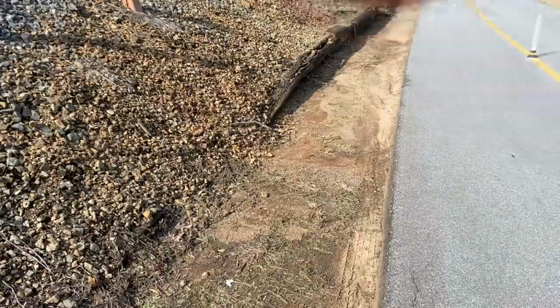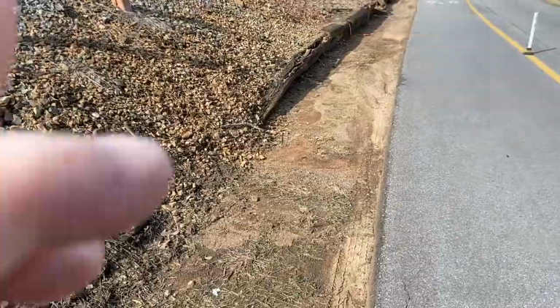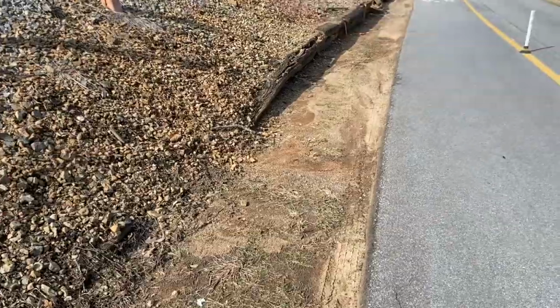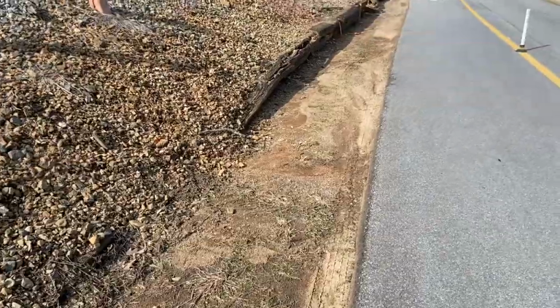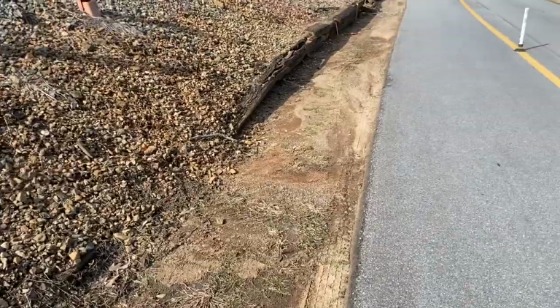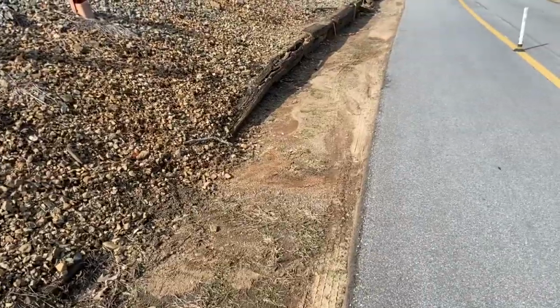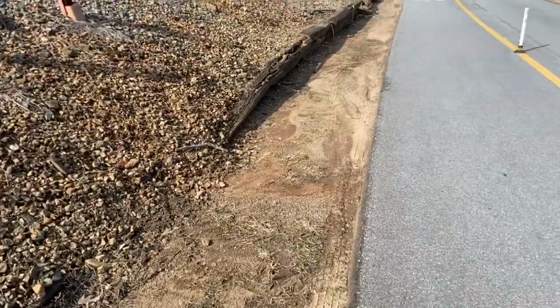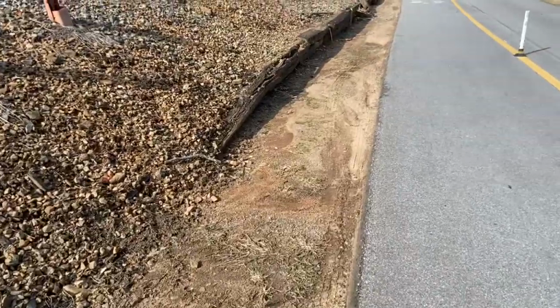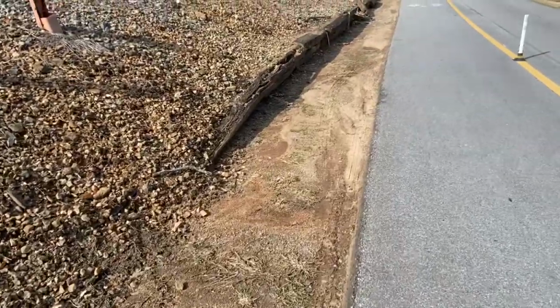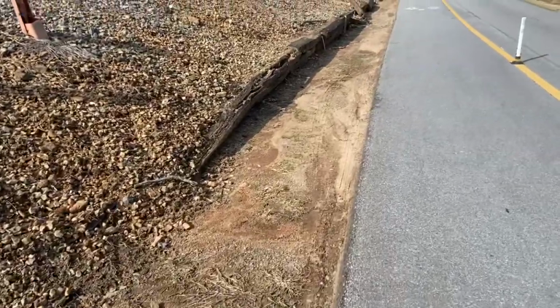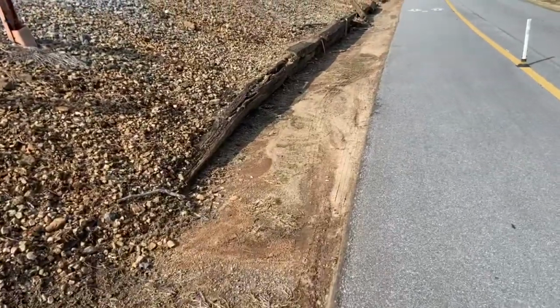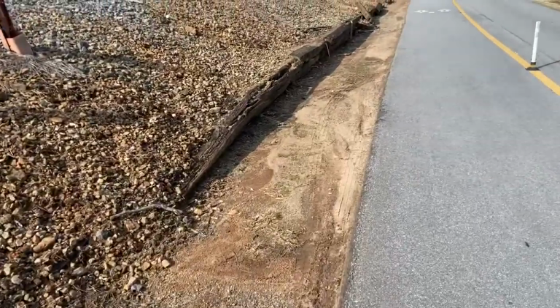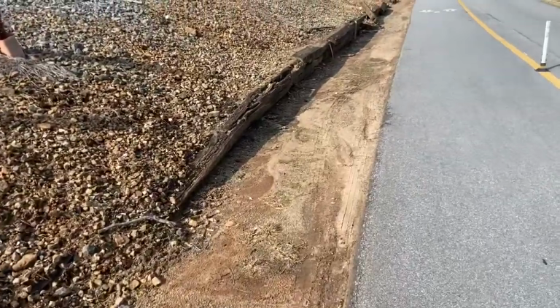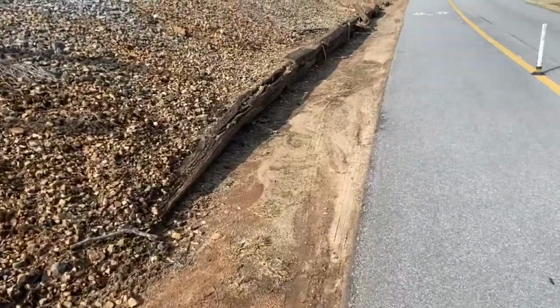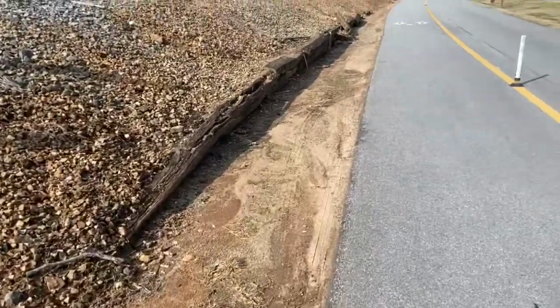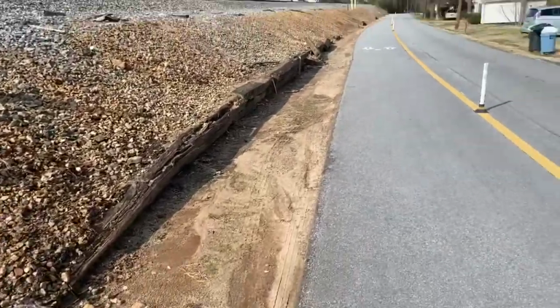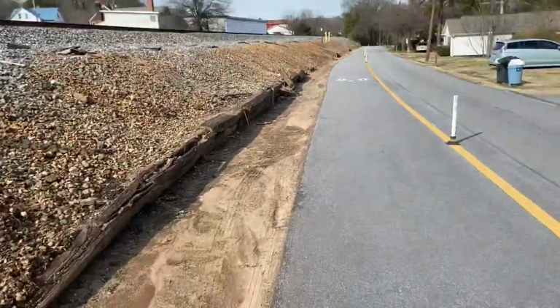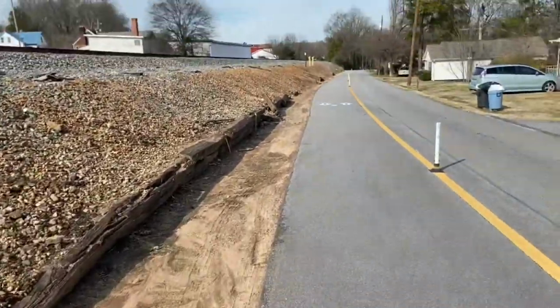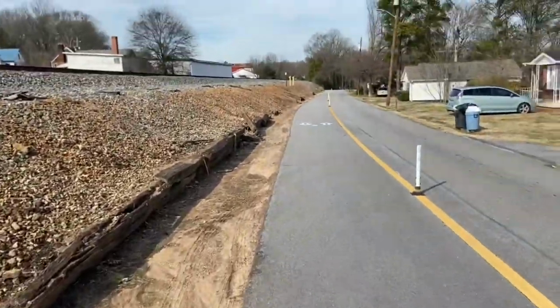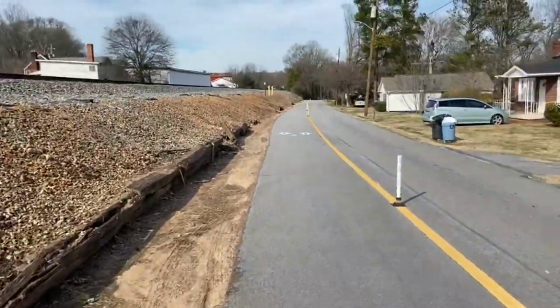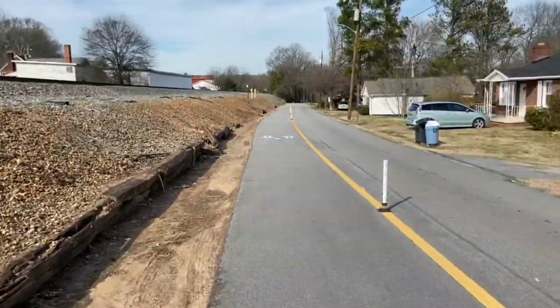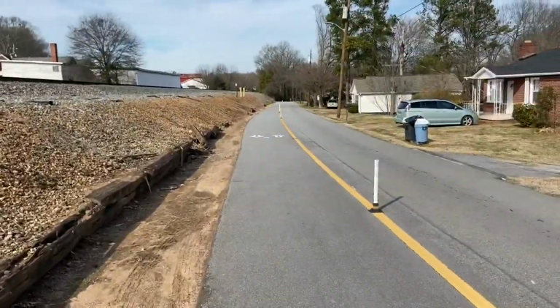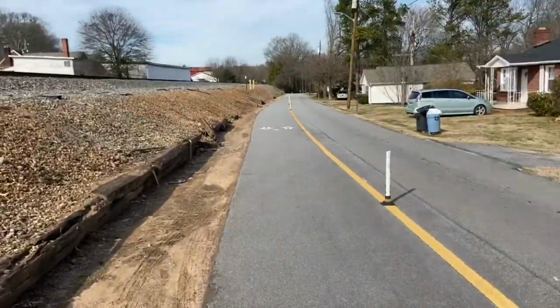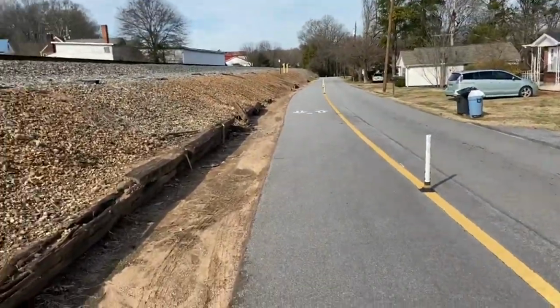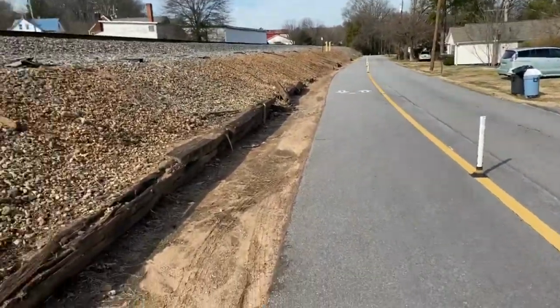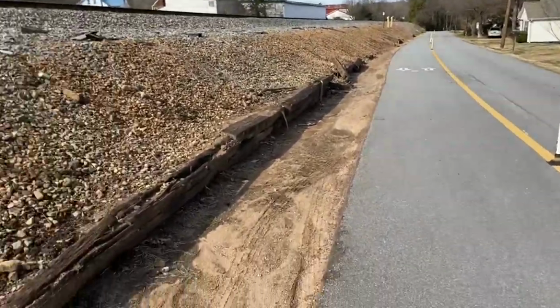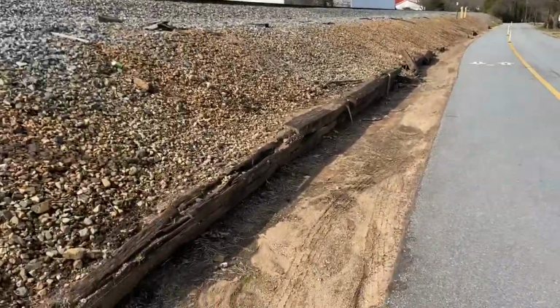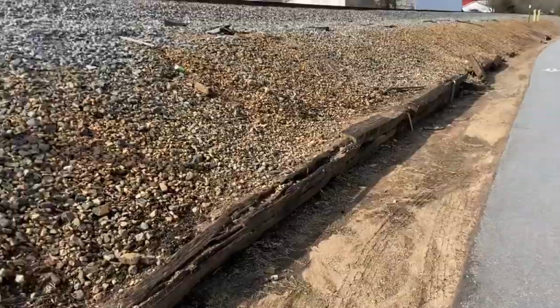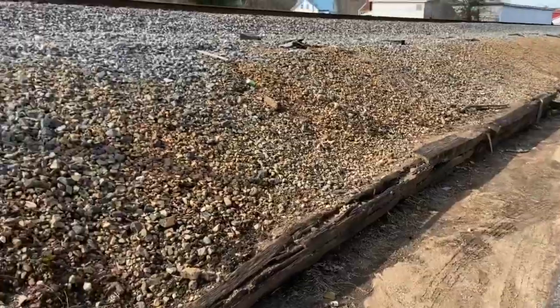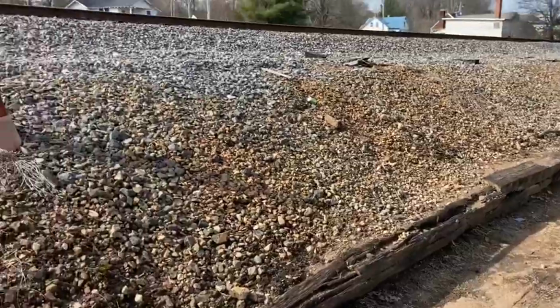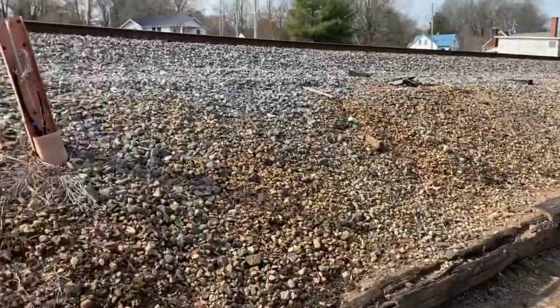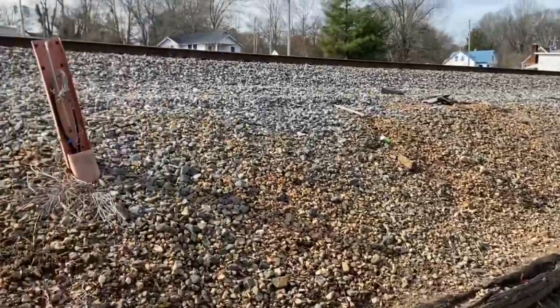Hello YouTube. I'm David with the David West channel. I was down here on the walking trail again over here by the railroad tracks.